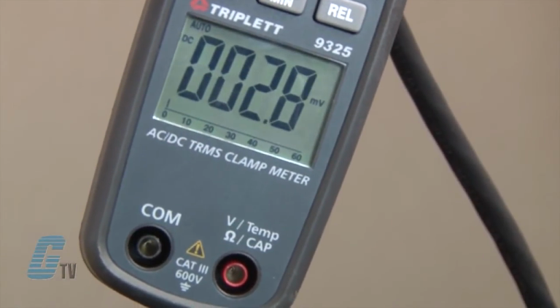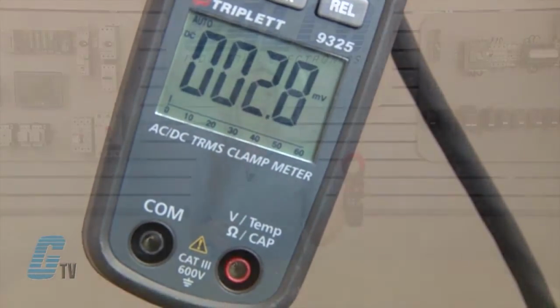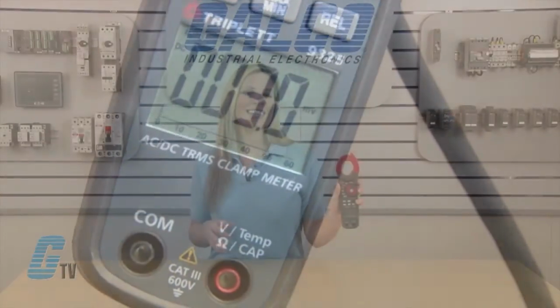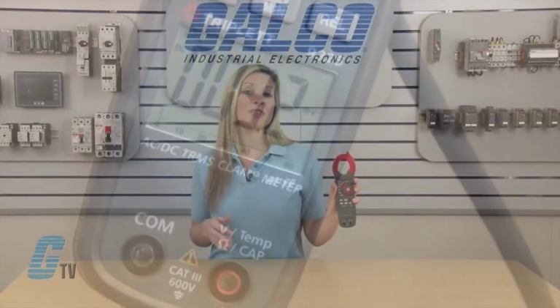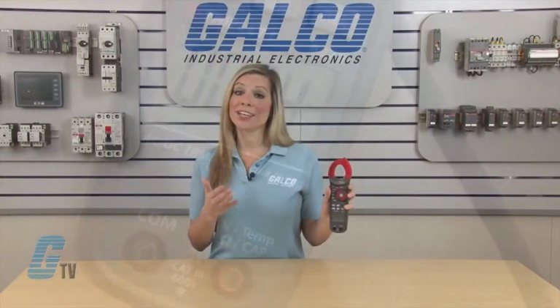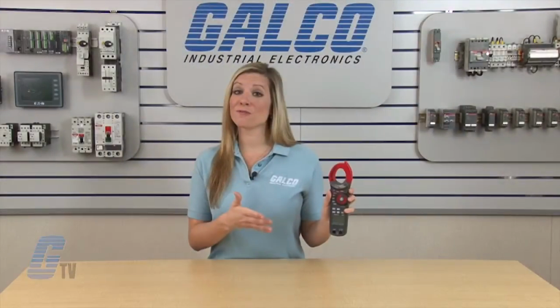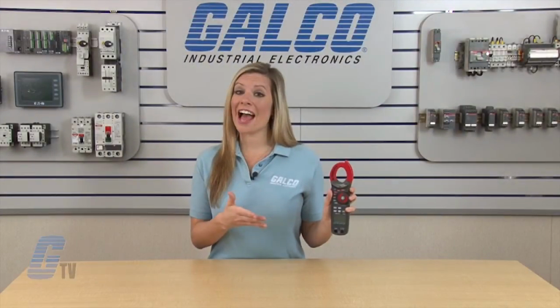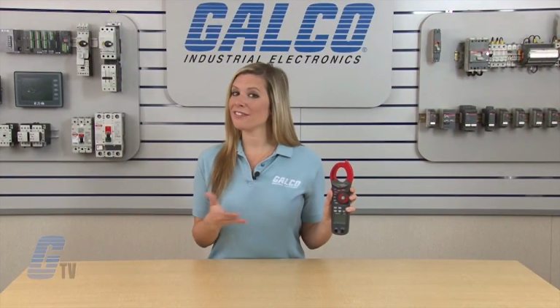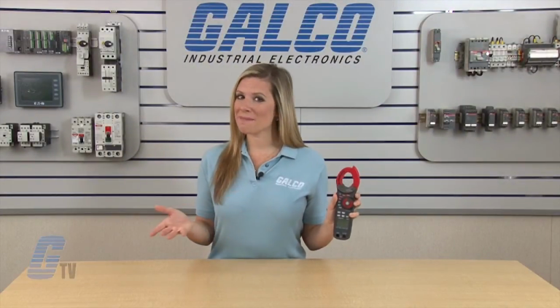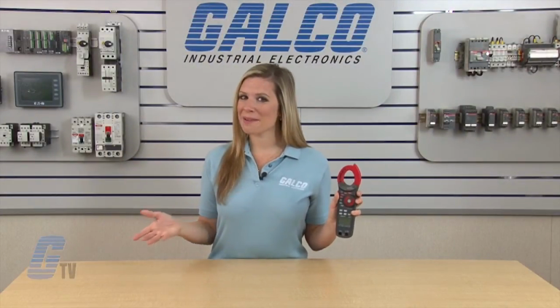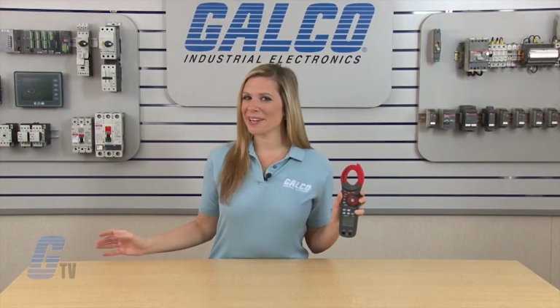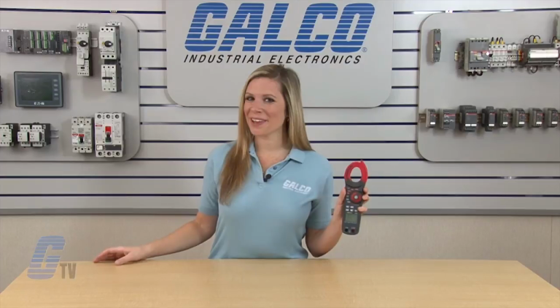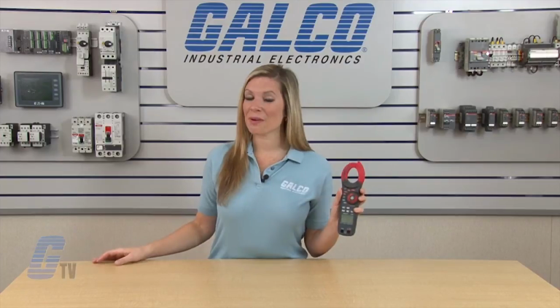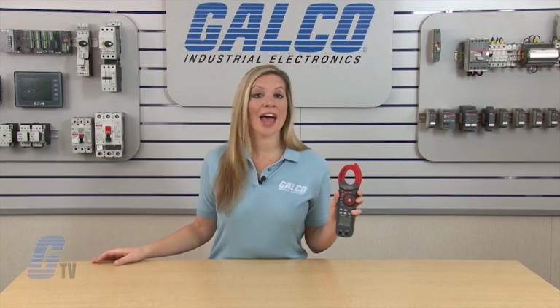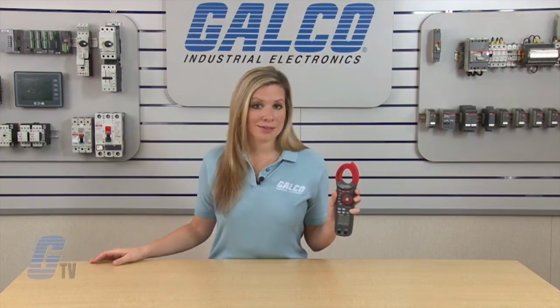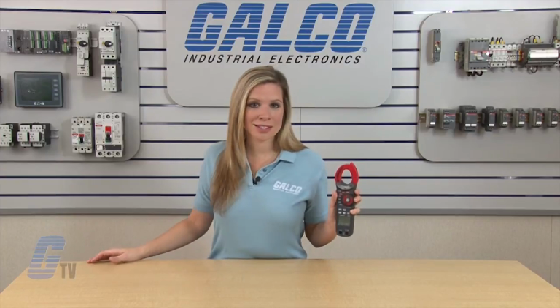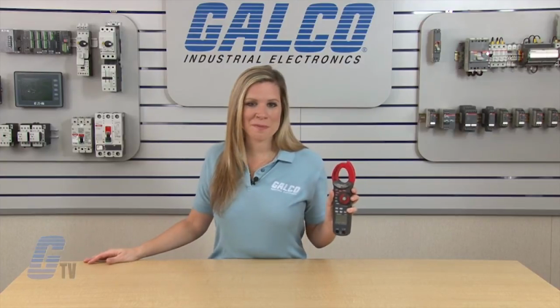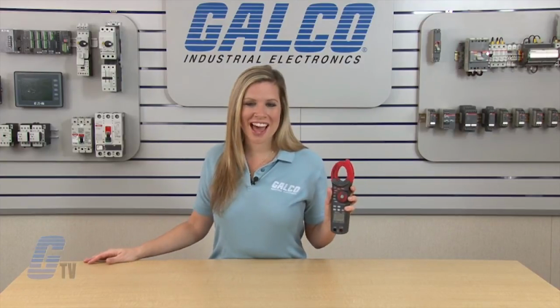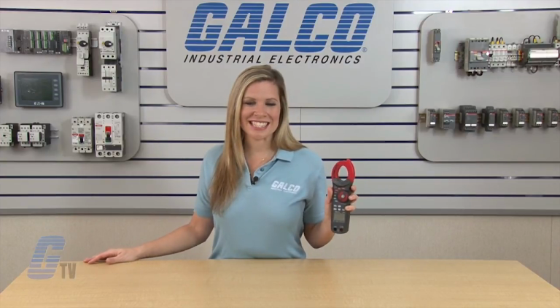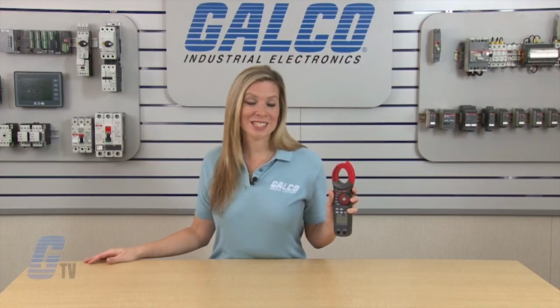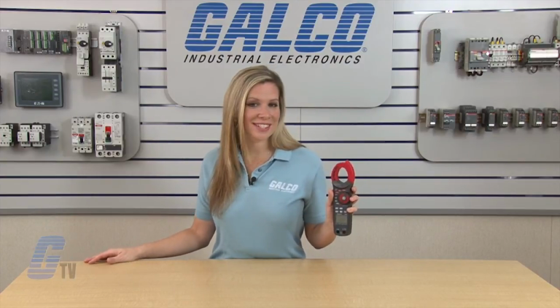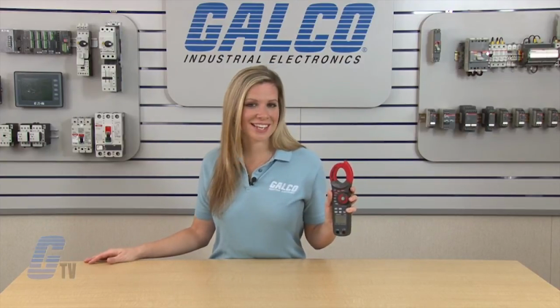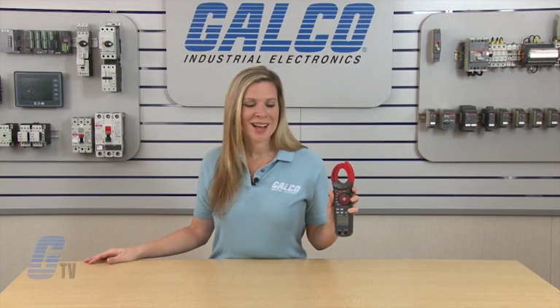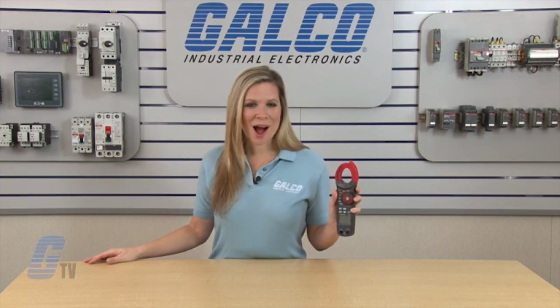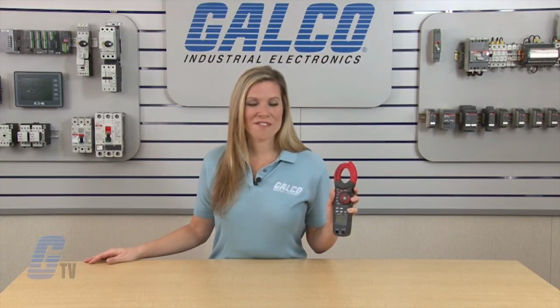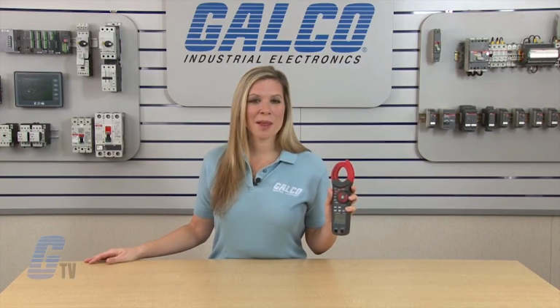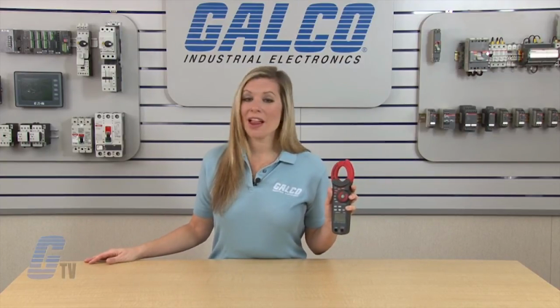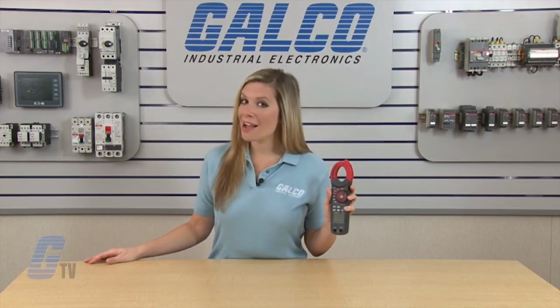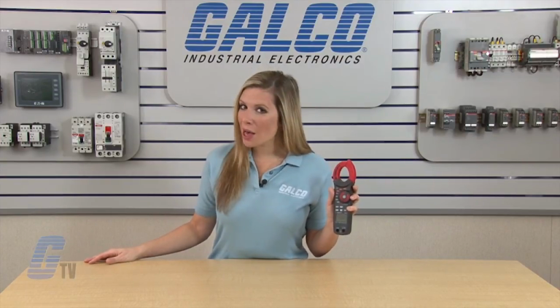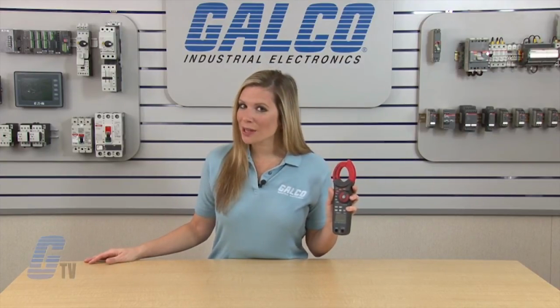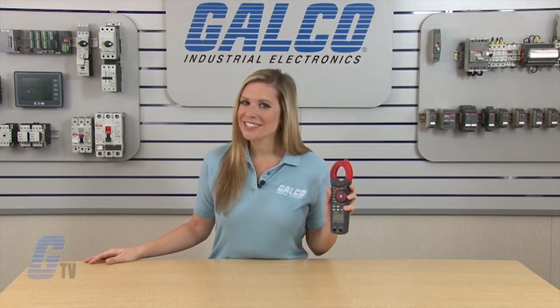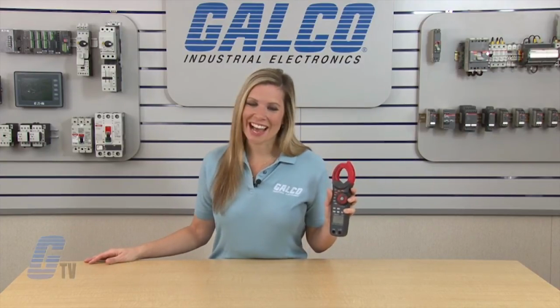The Triplett 9325 clamp on meter, along with thousands of other products and services, is available at galco.com.